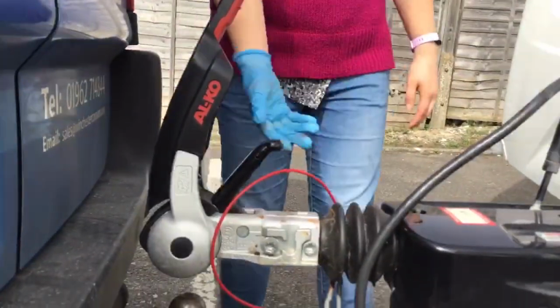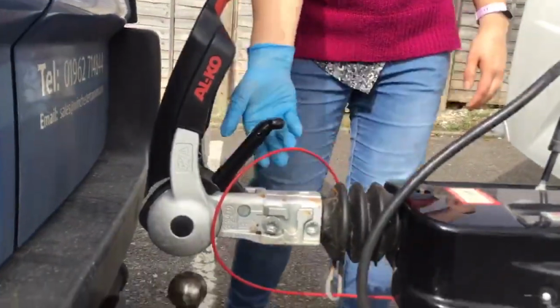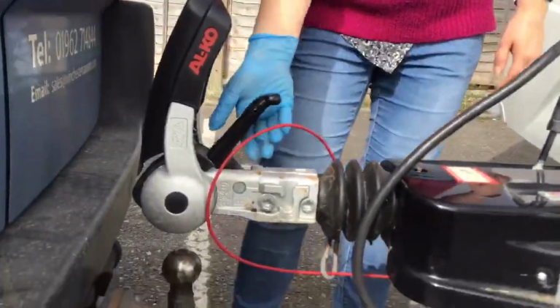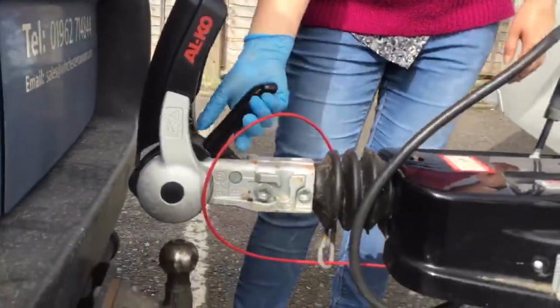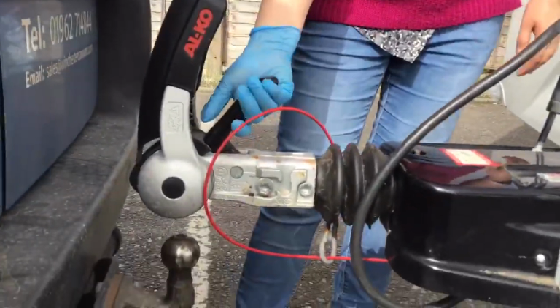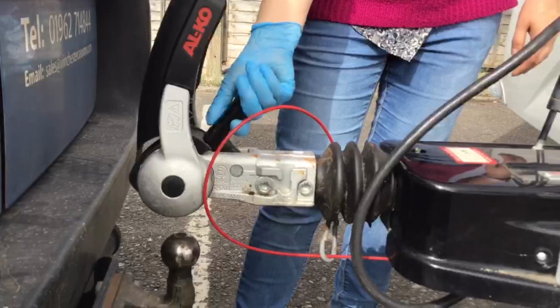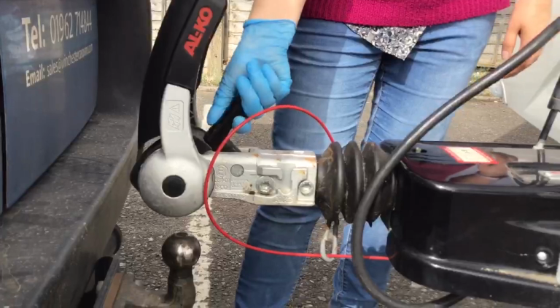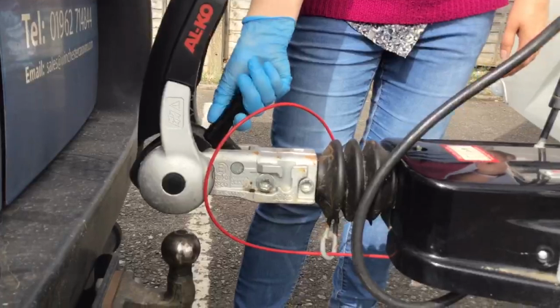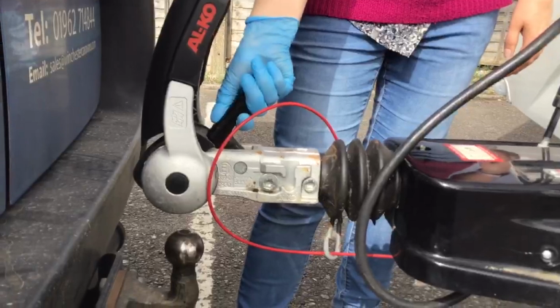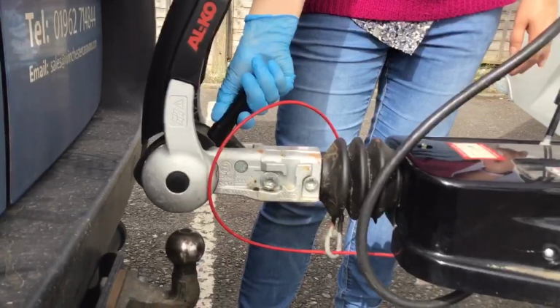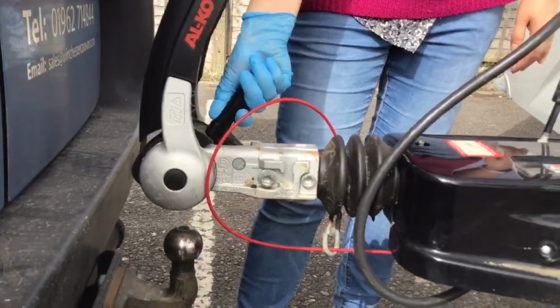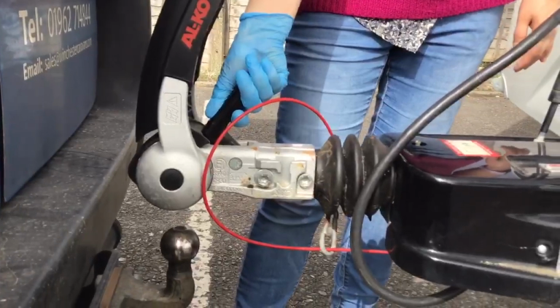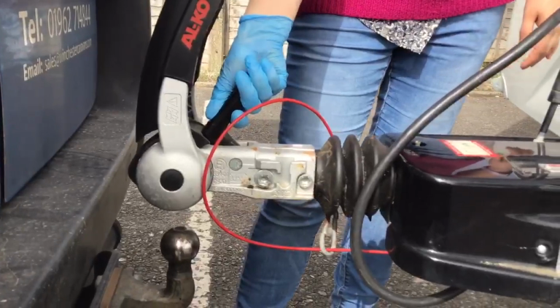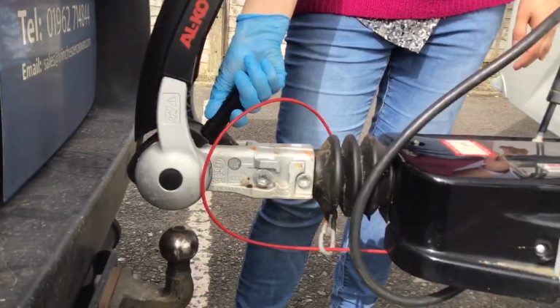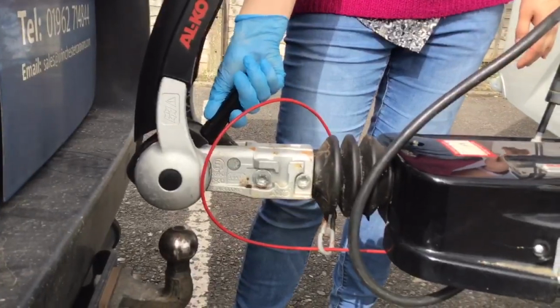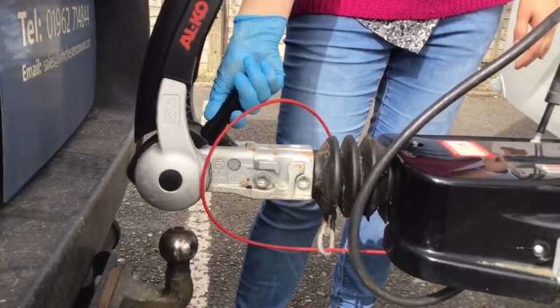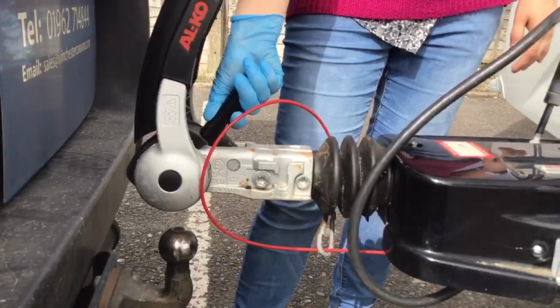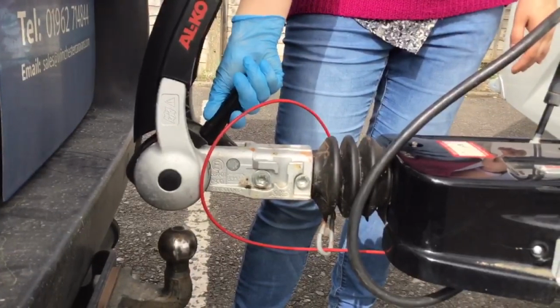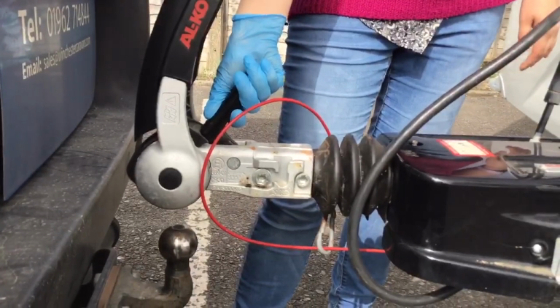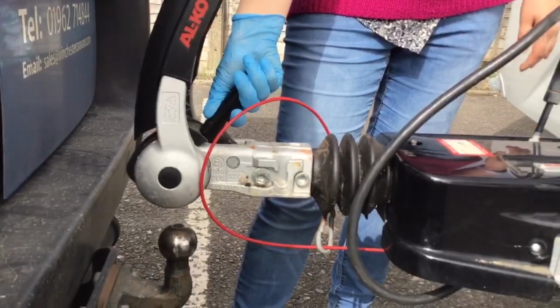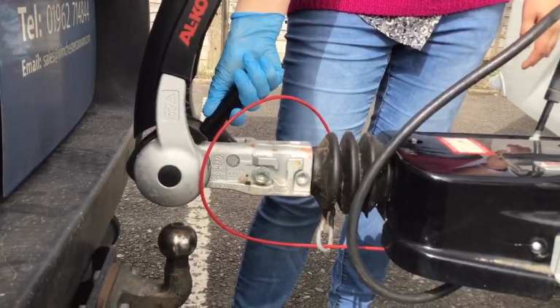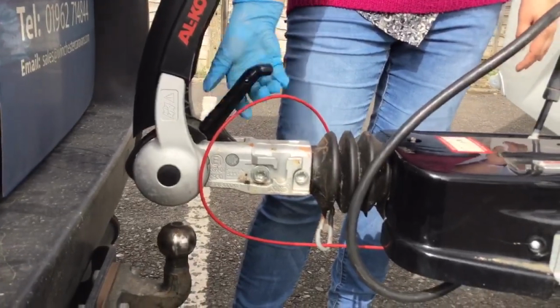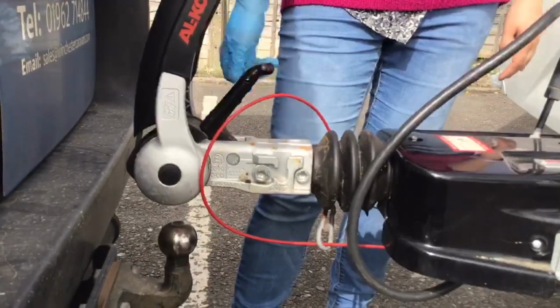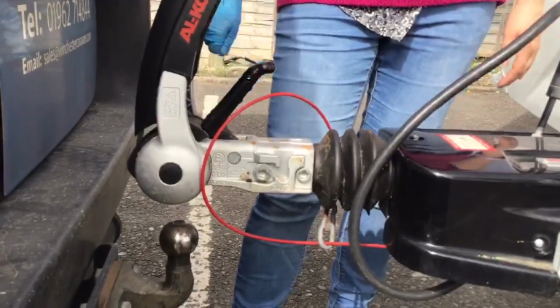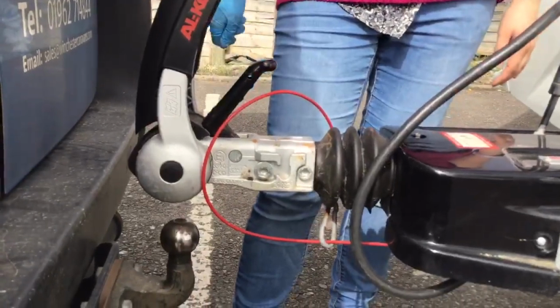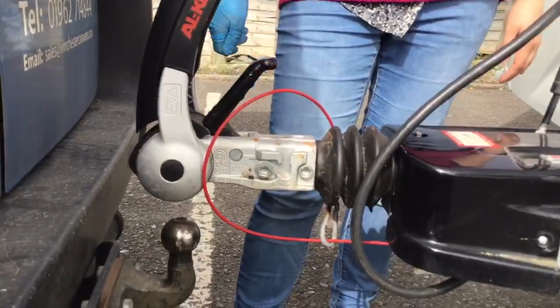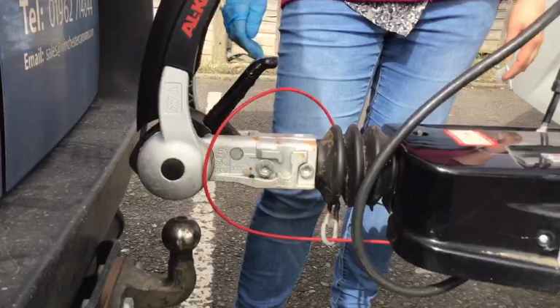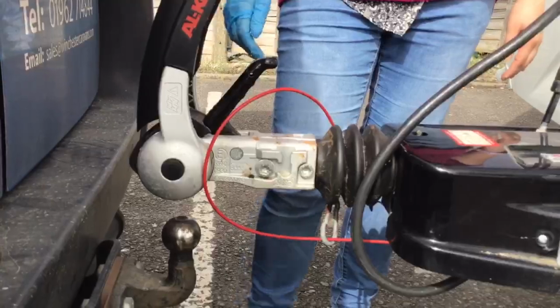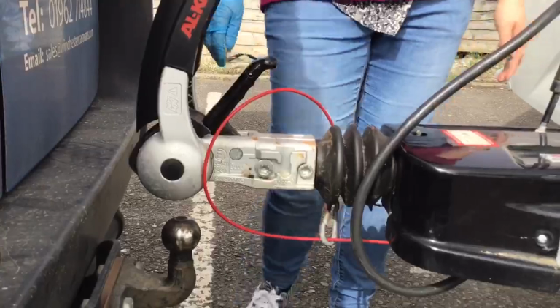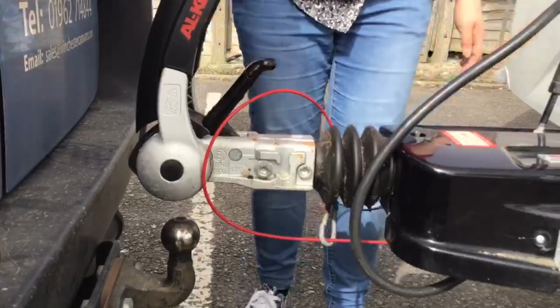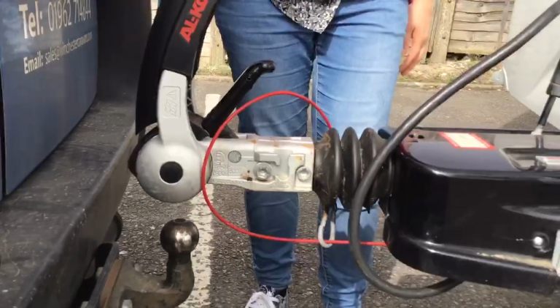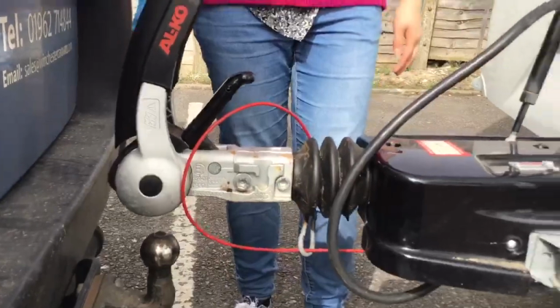Raise your hitch head handle up 45 degrees — sometimes it will stay up like this for you. When you get to that point you then want to lower the caravan.